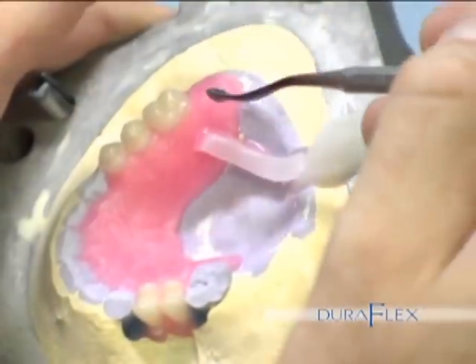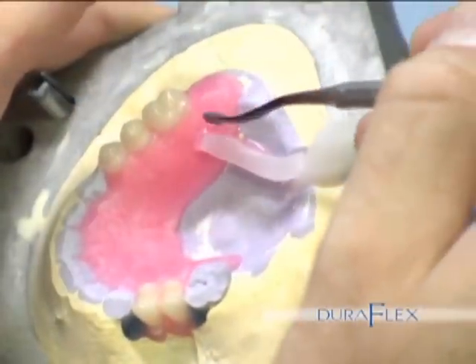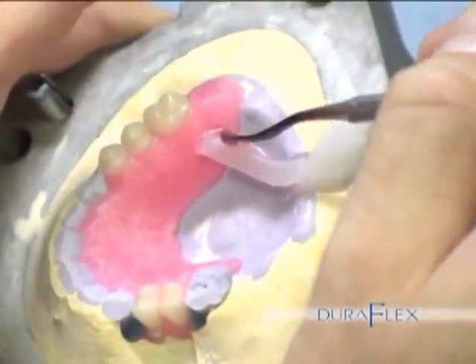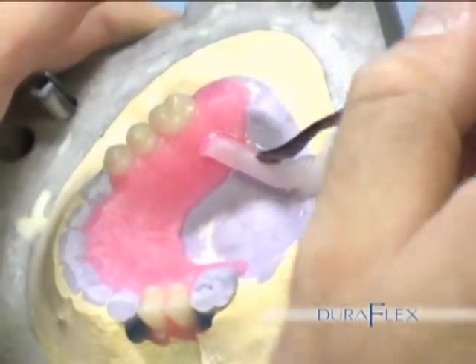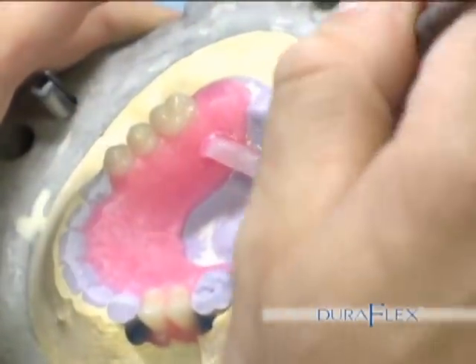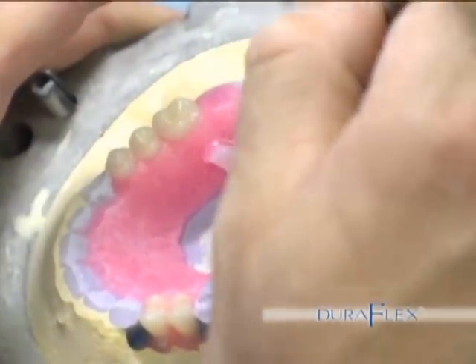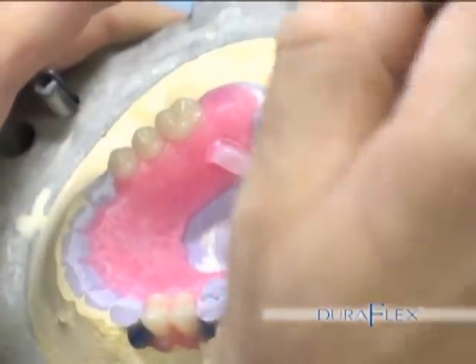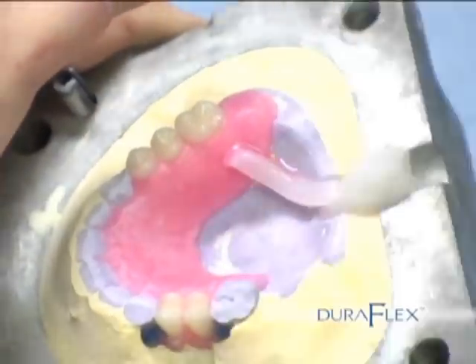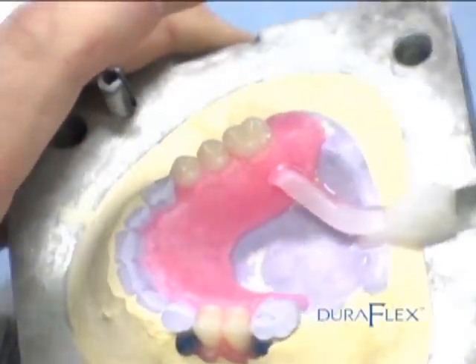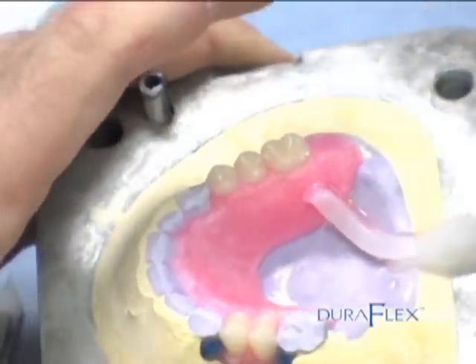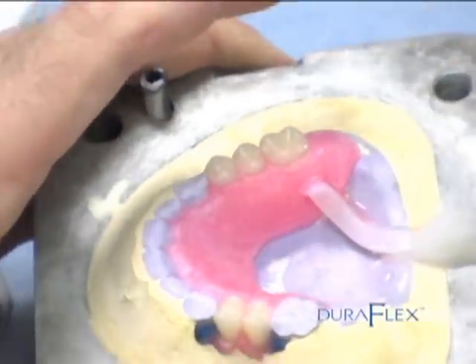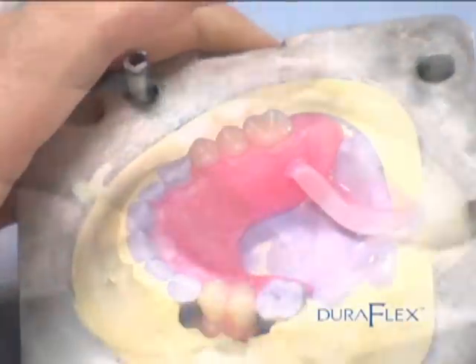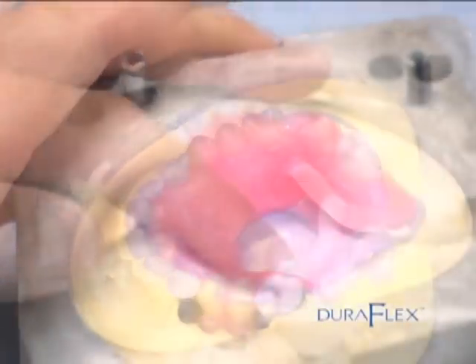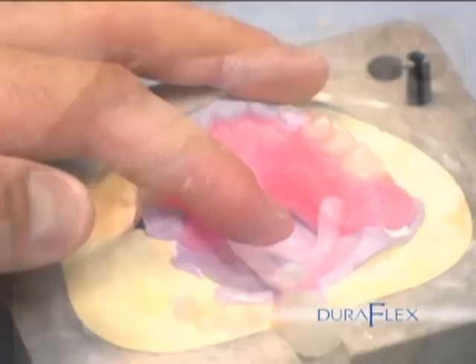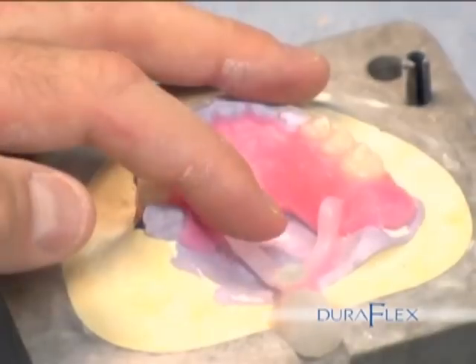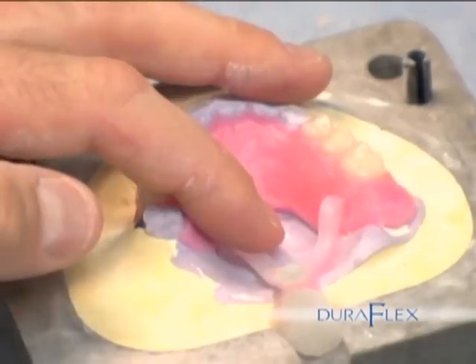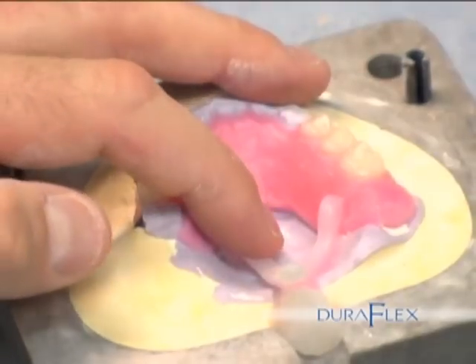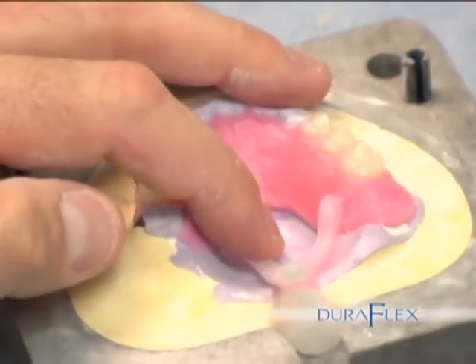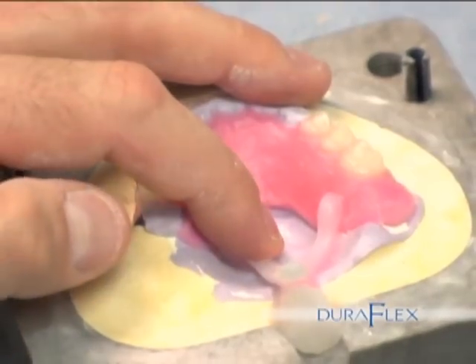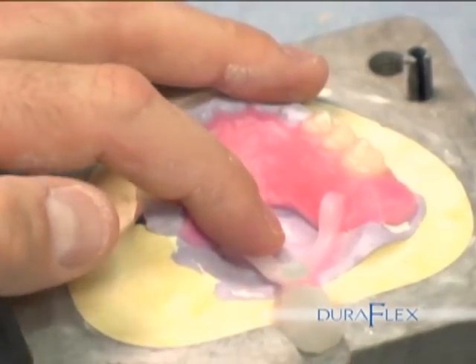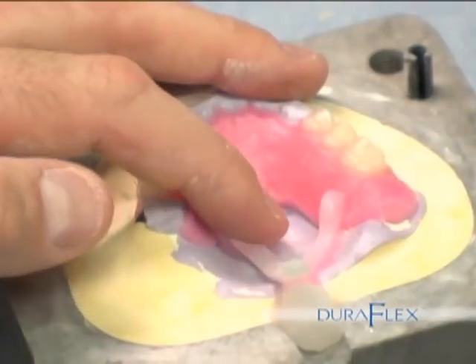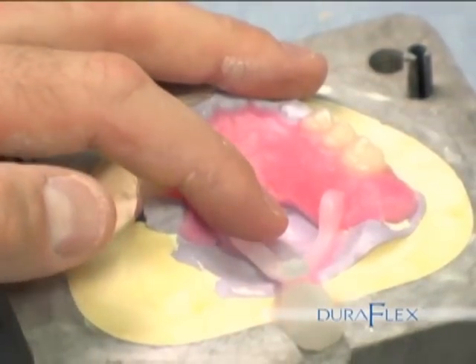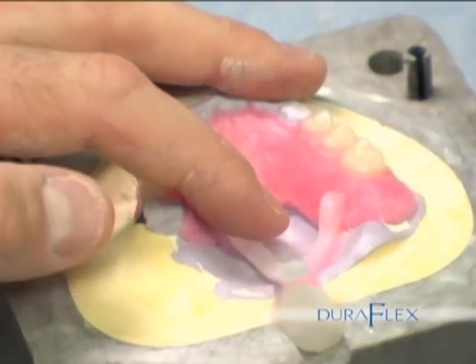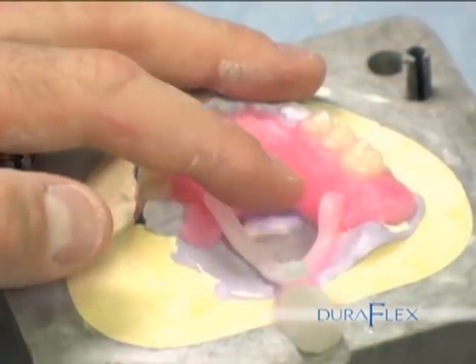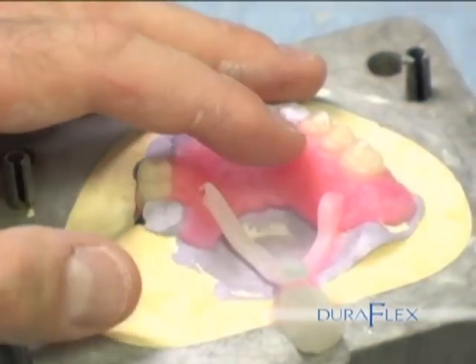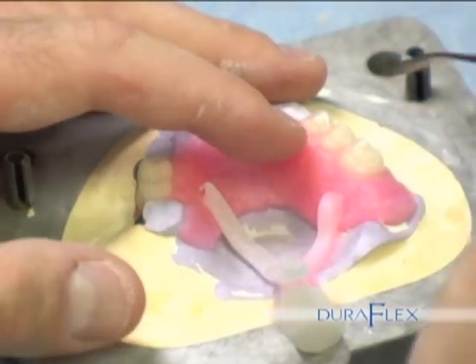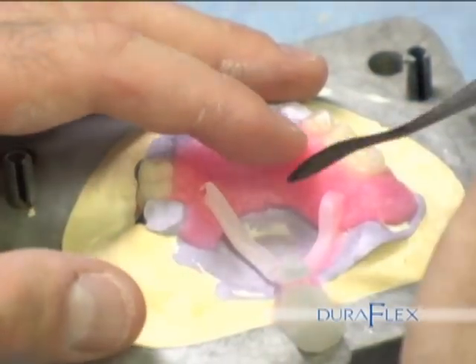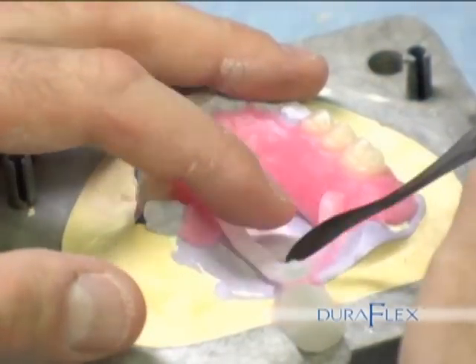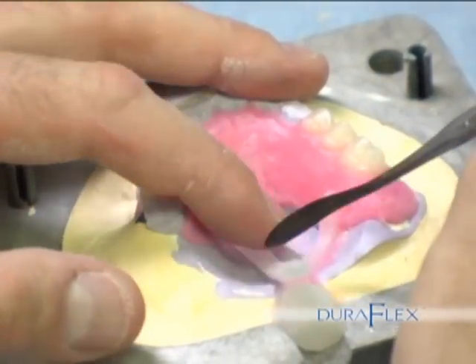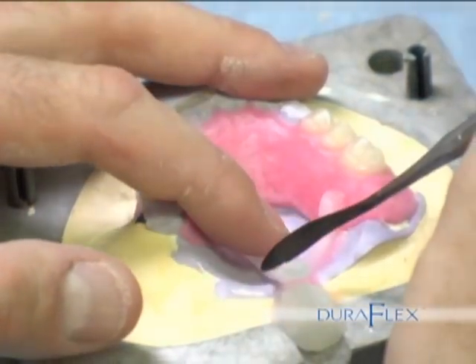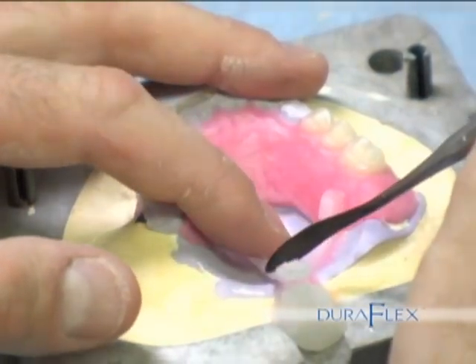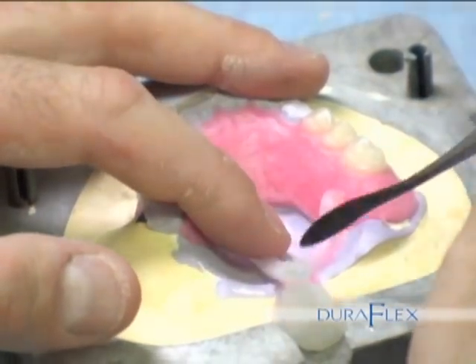For most cases, two or three sprues will be enough, but for smaller cases, one or two will be fine.